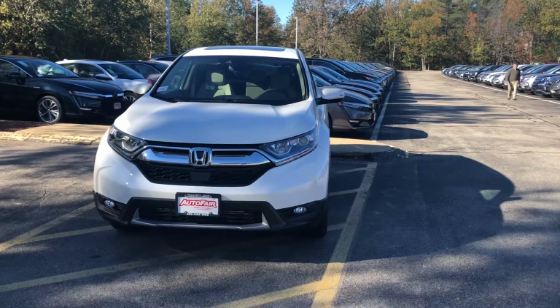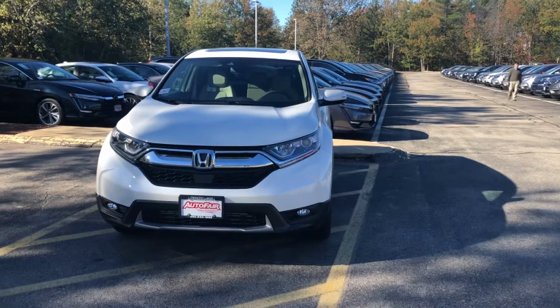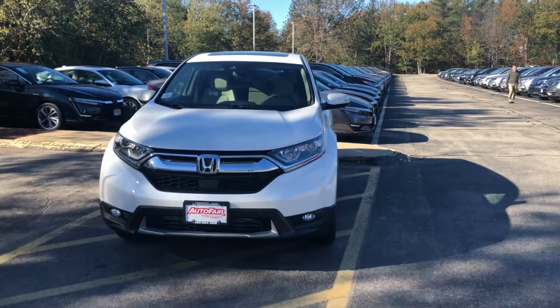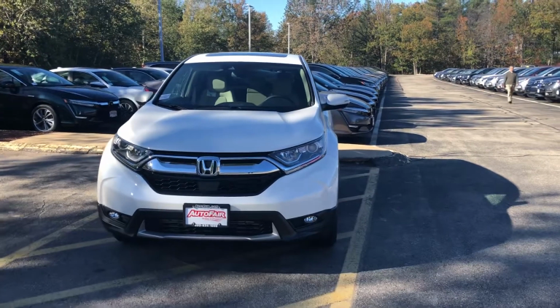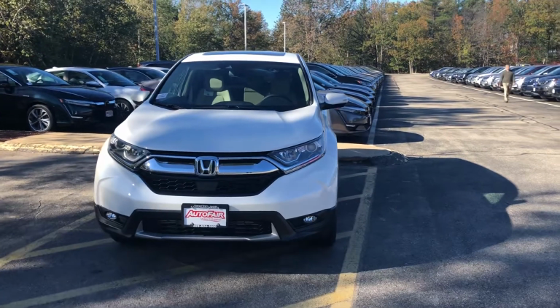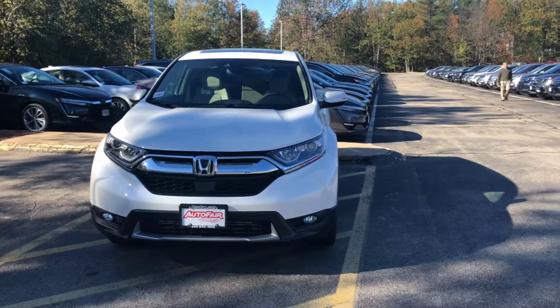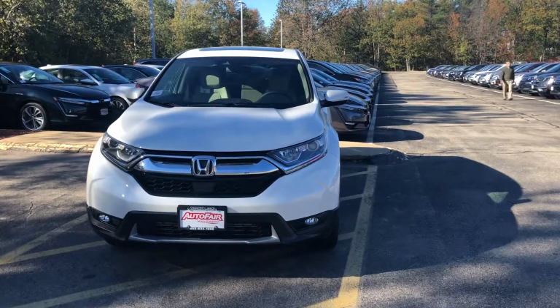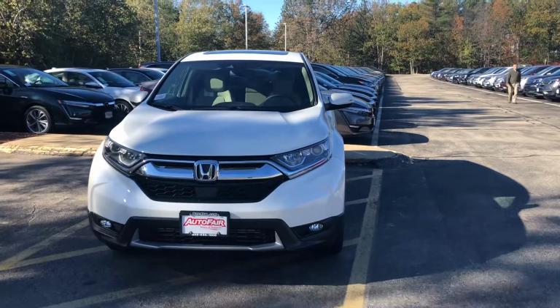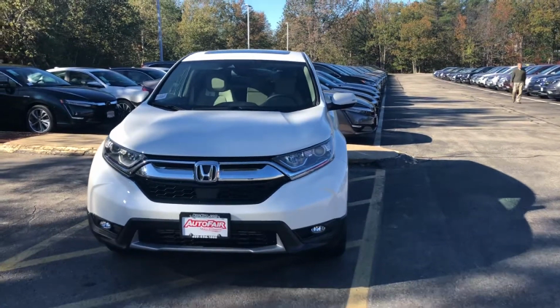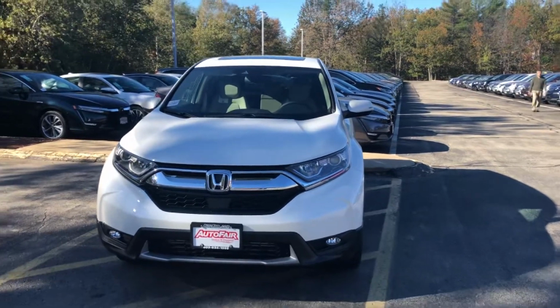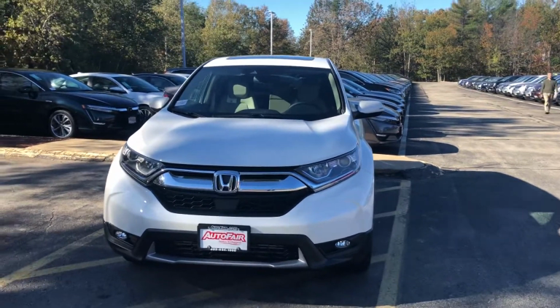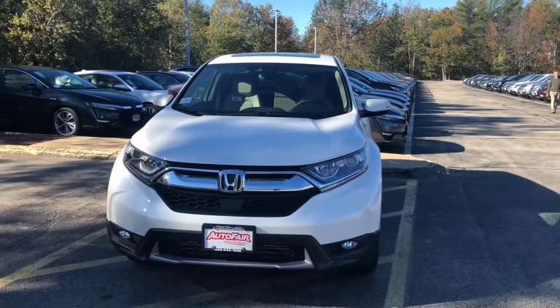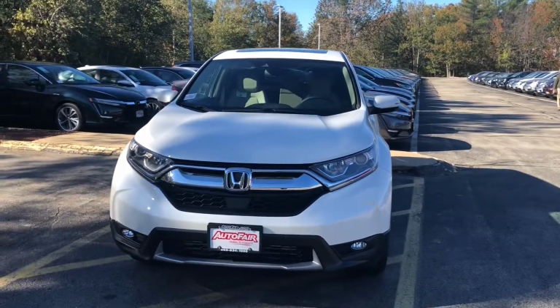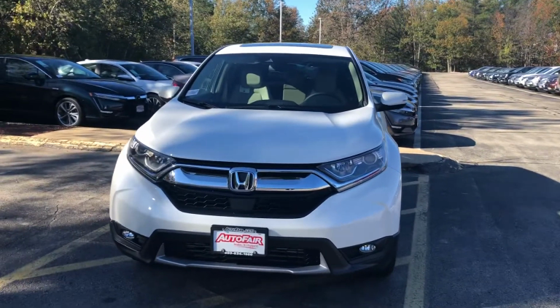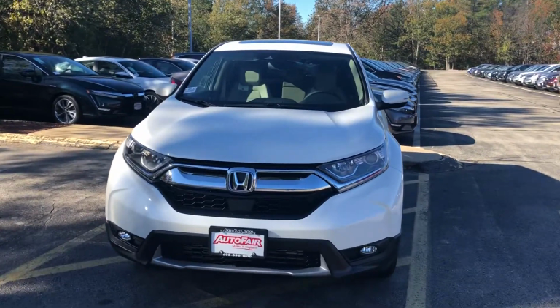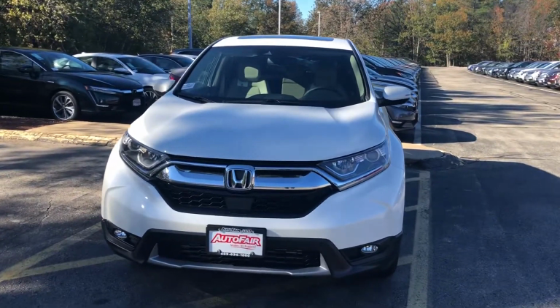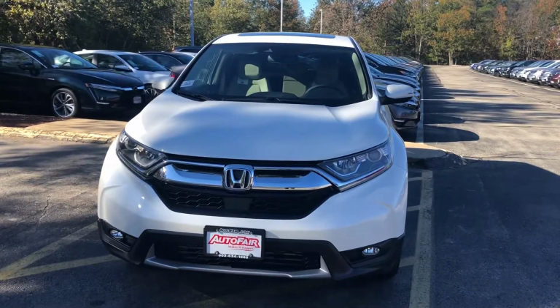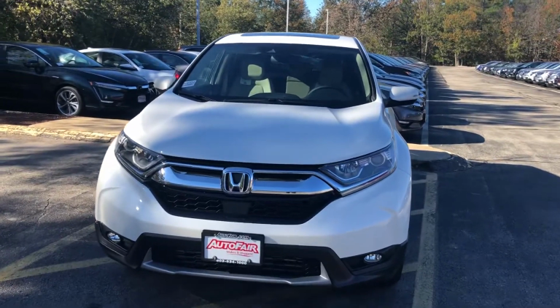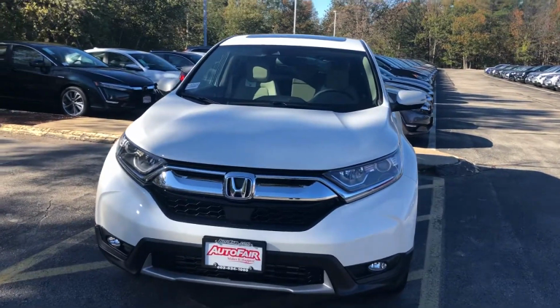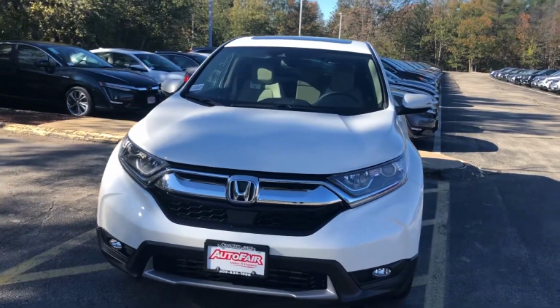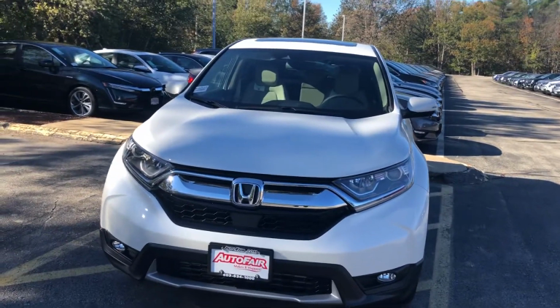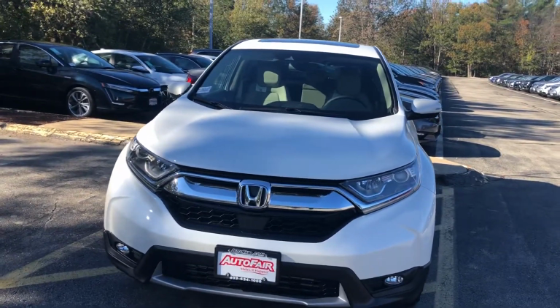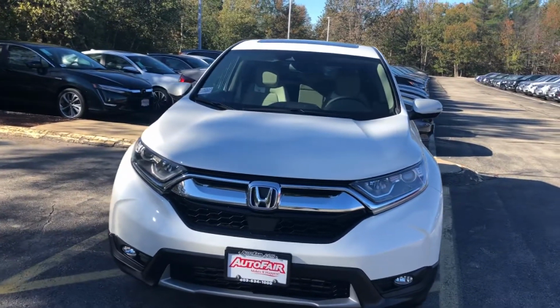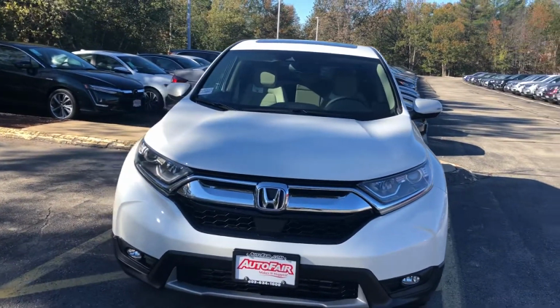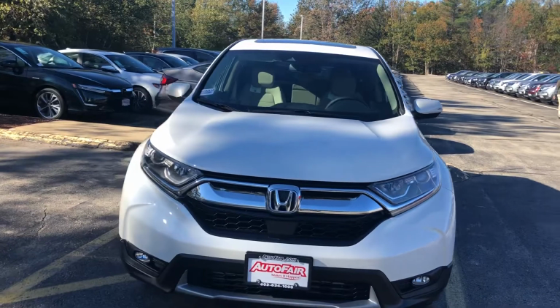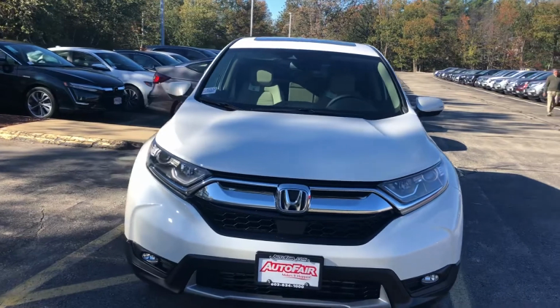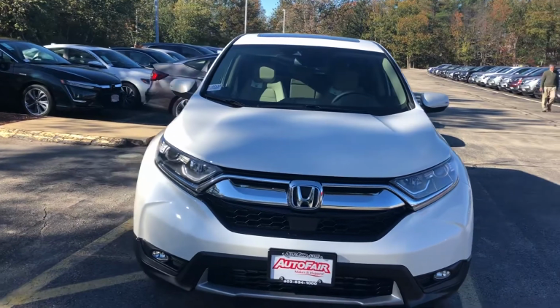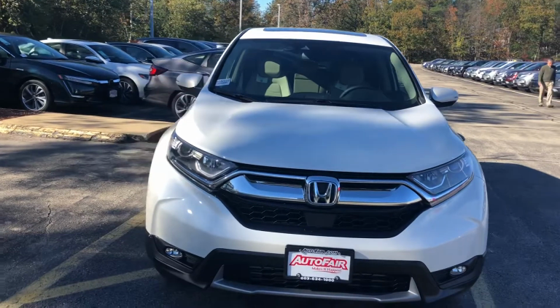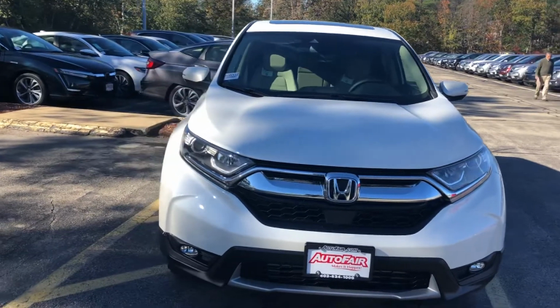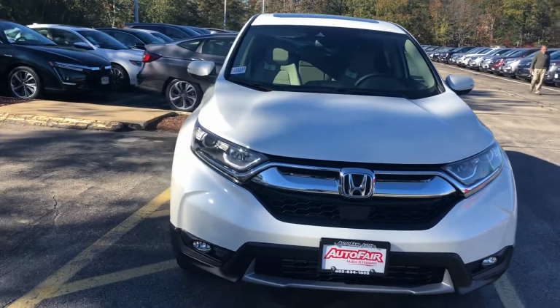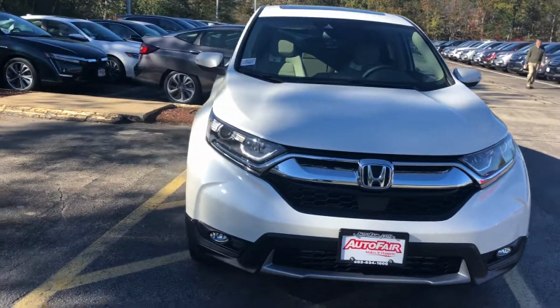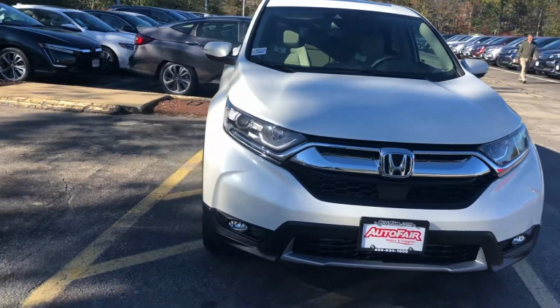Hello, Michelle. Nick here from AutoFair Honda. Just want to get you a quick video on the EXL CR-V.